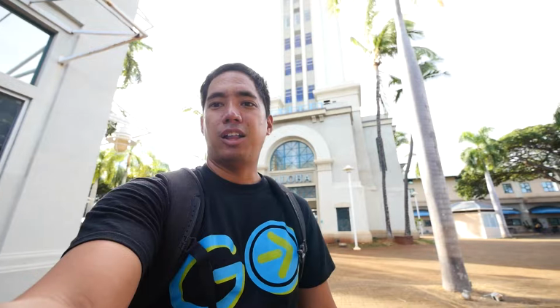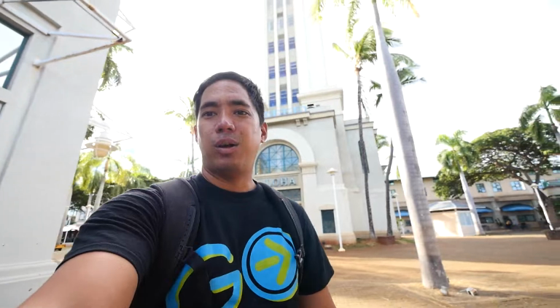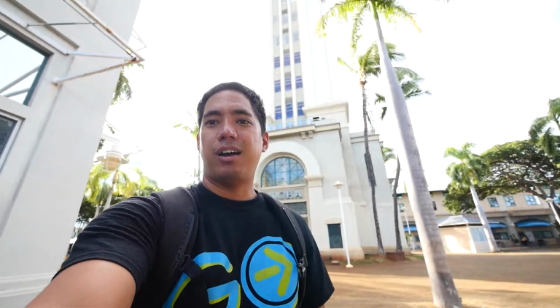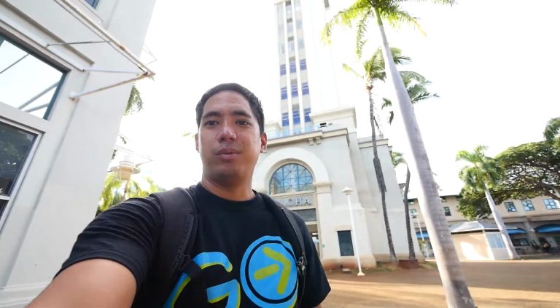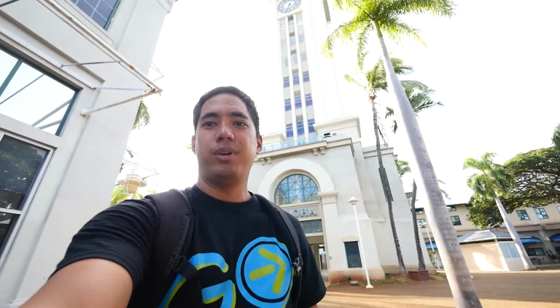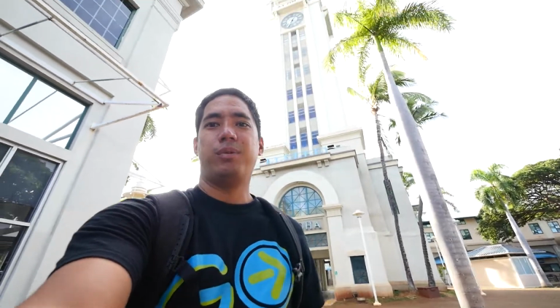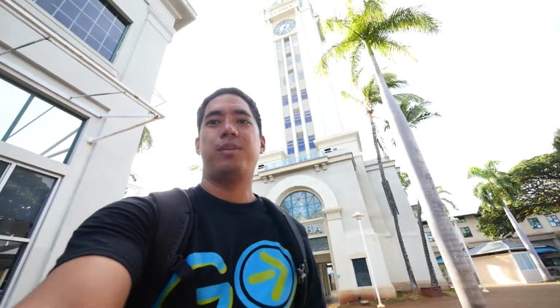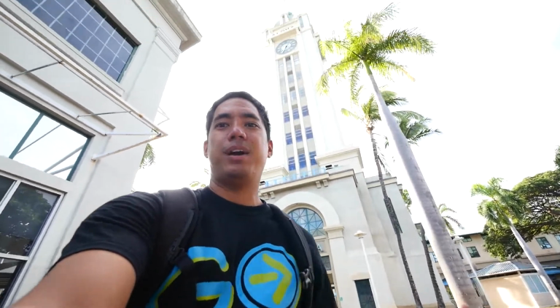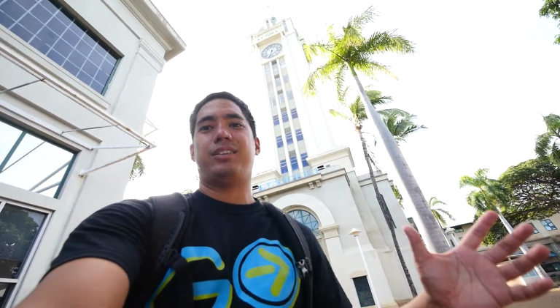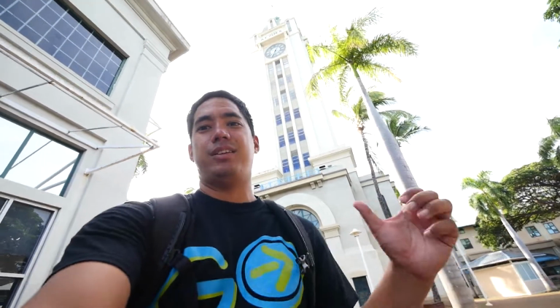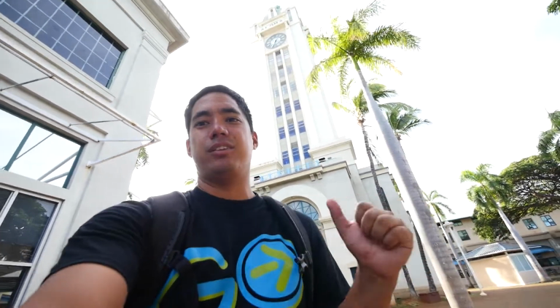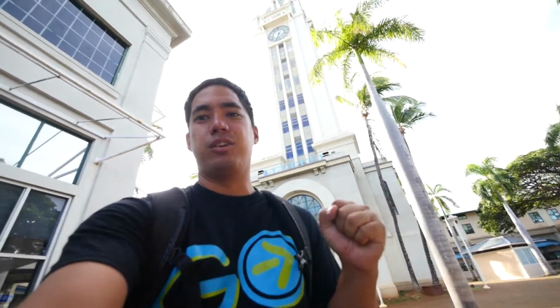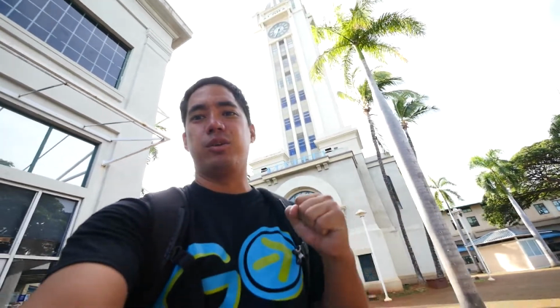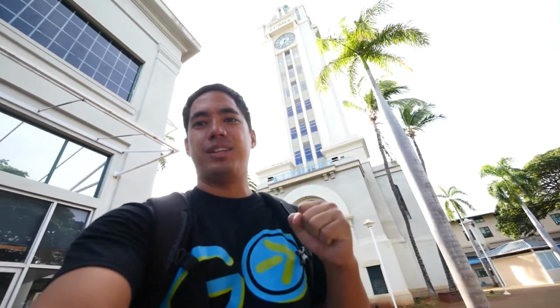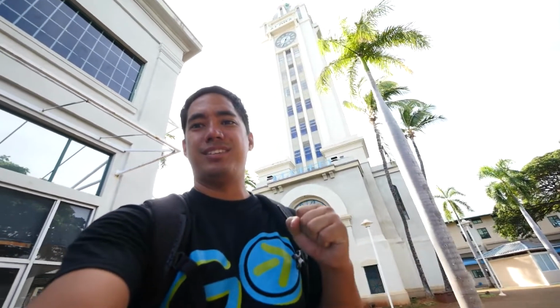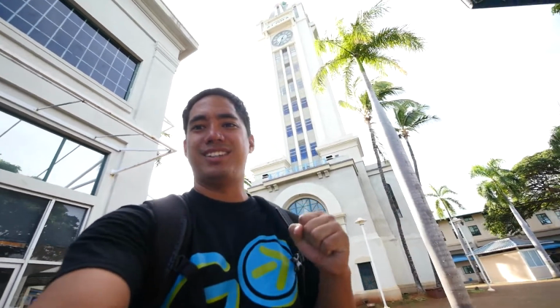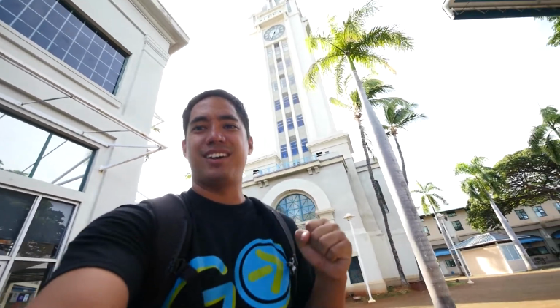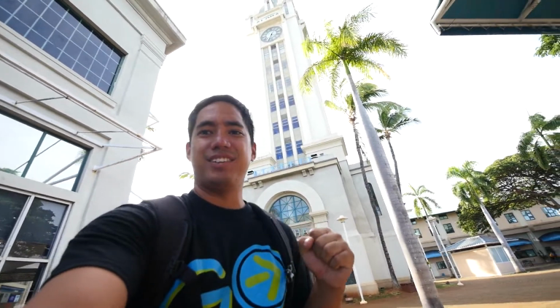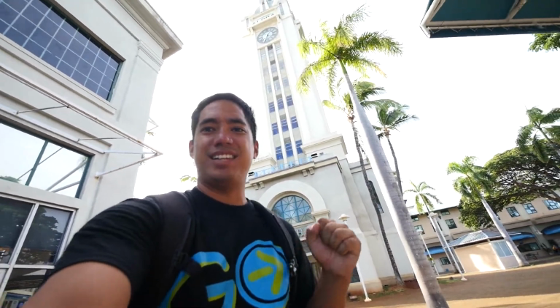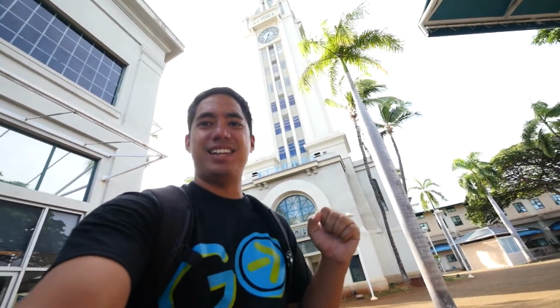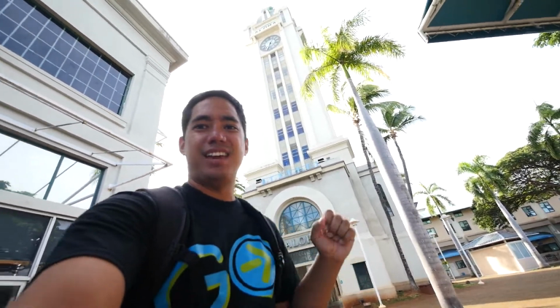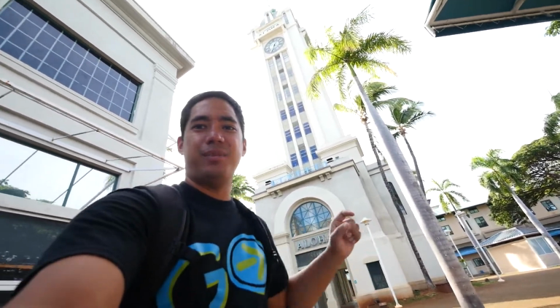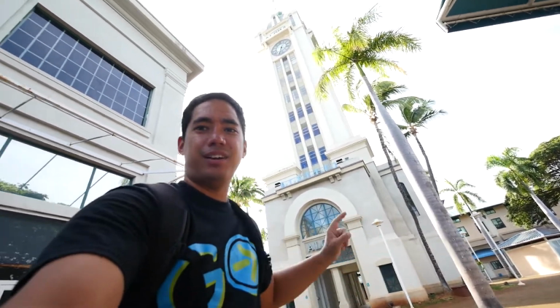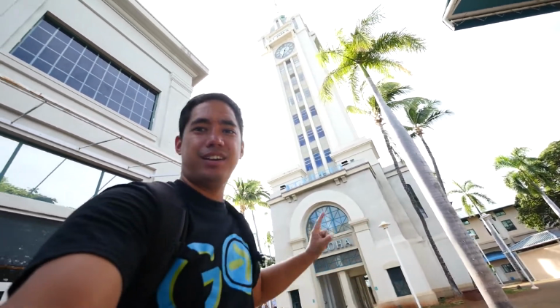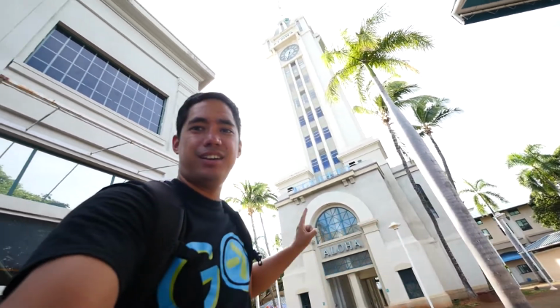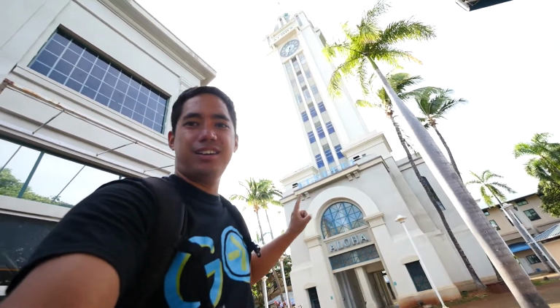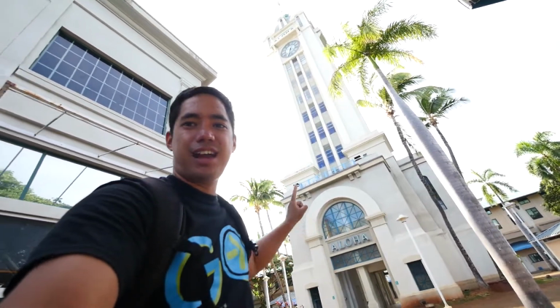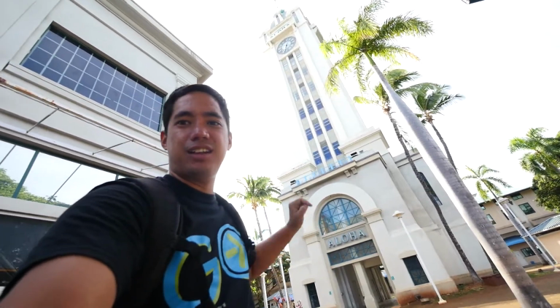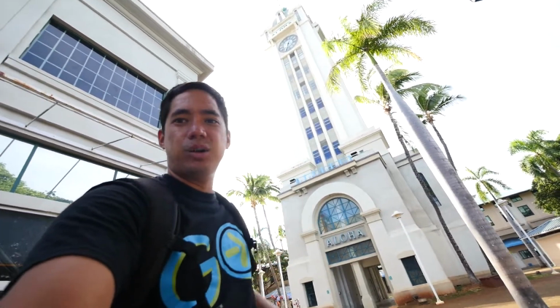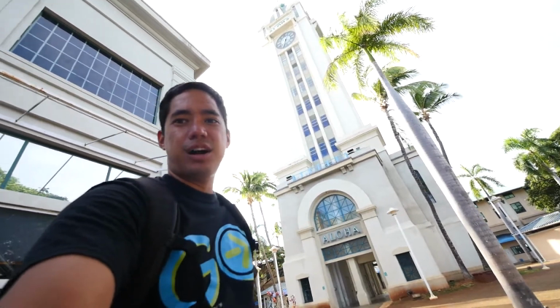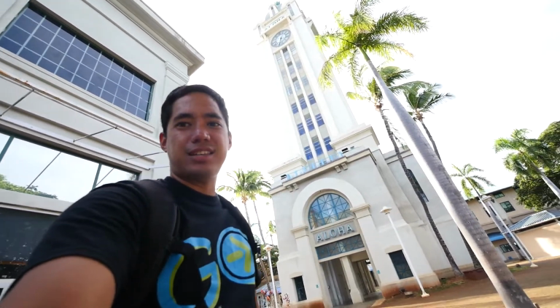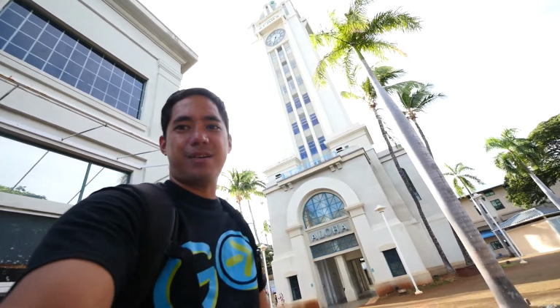Aloha everybody, welcome back to another GoGo Rental Discover. Today we are here at Aloha Tower.